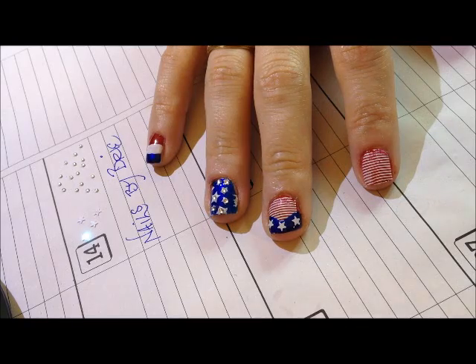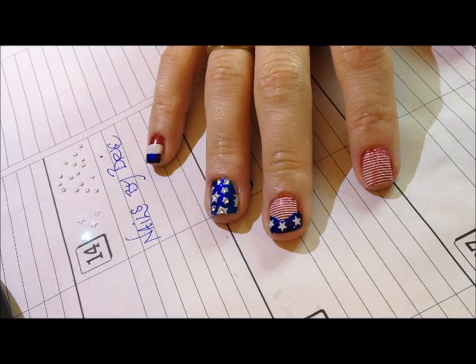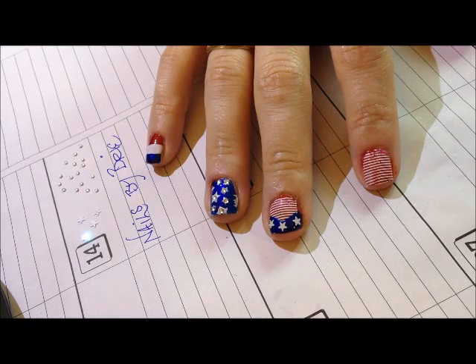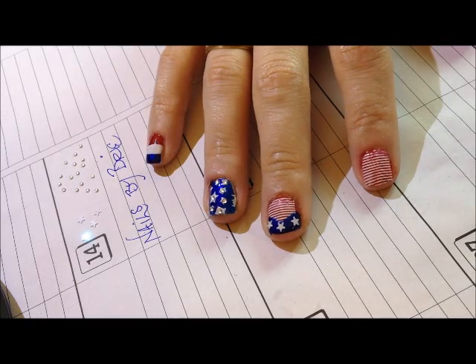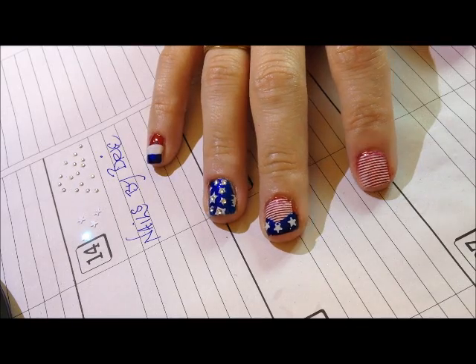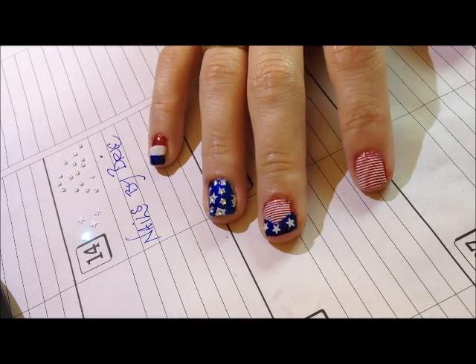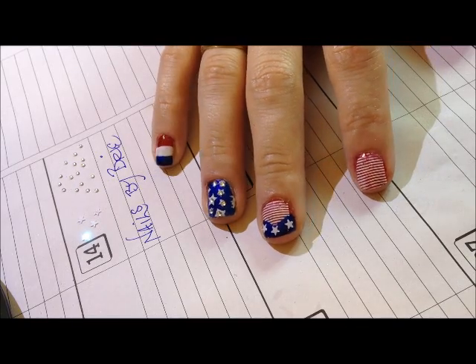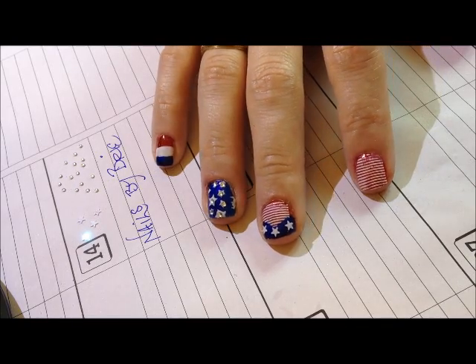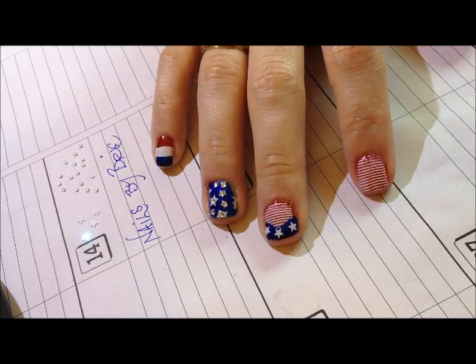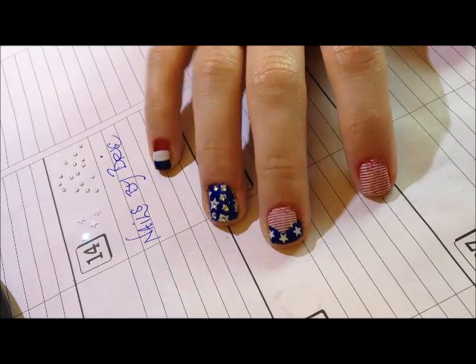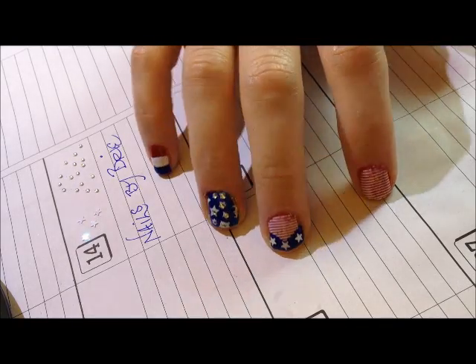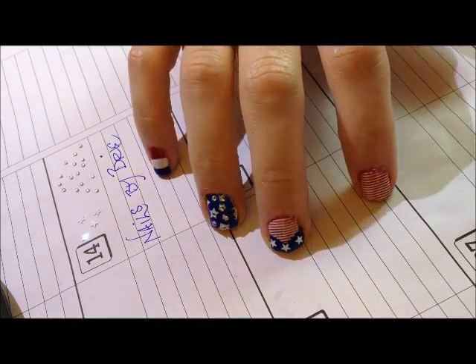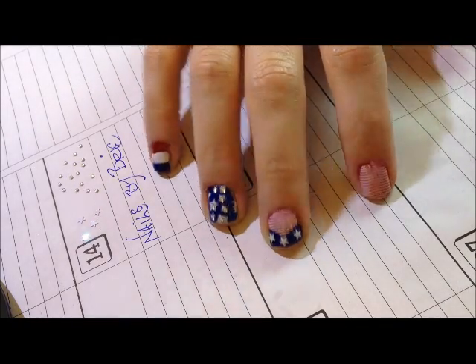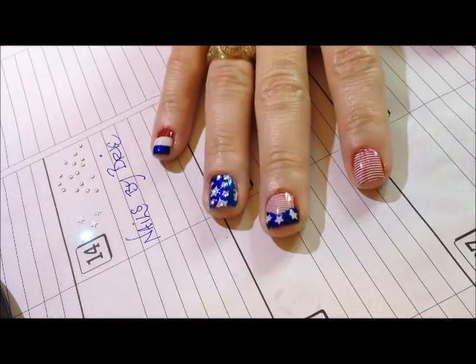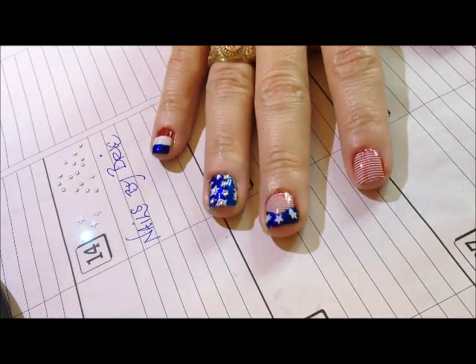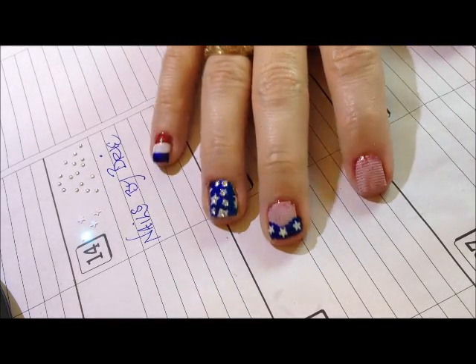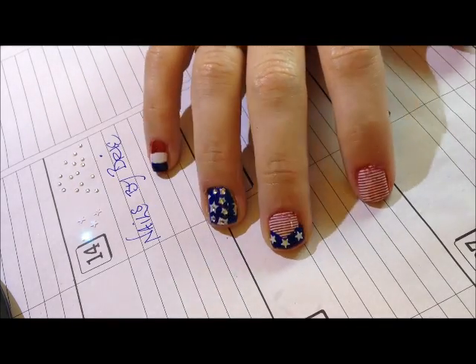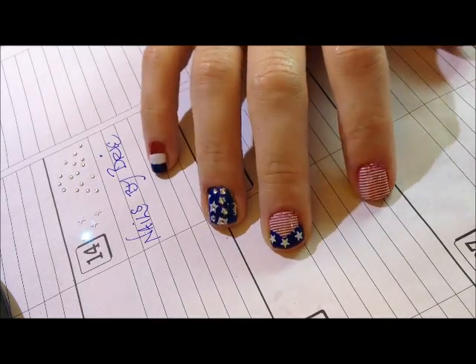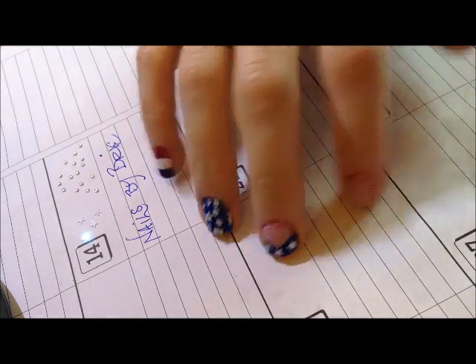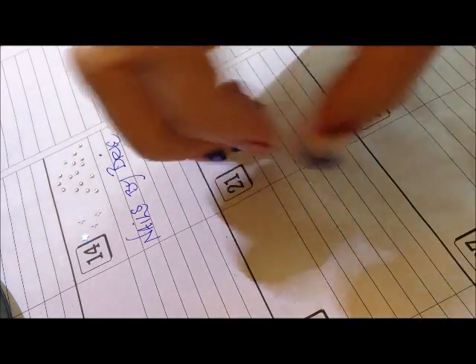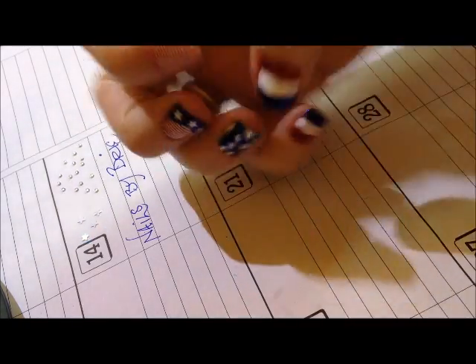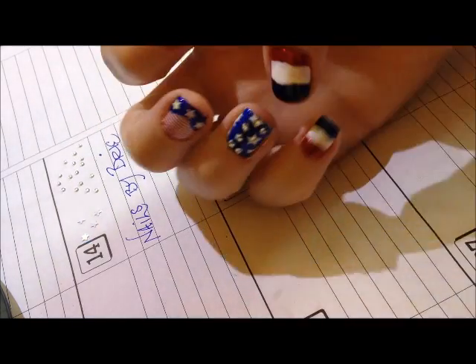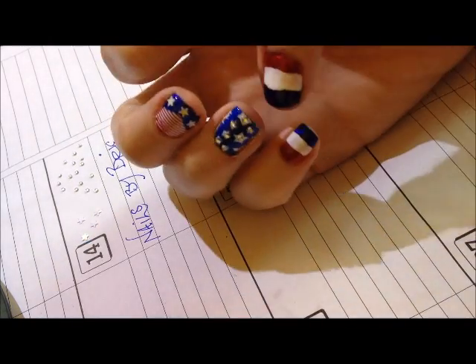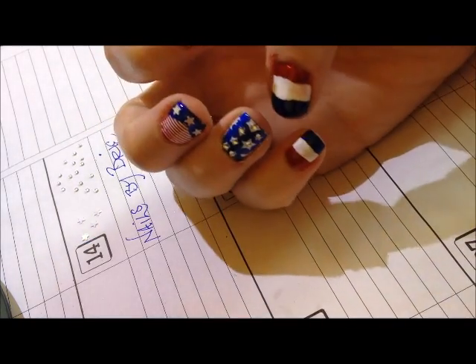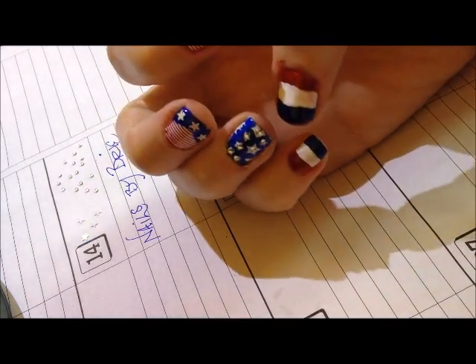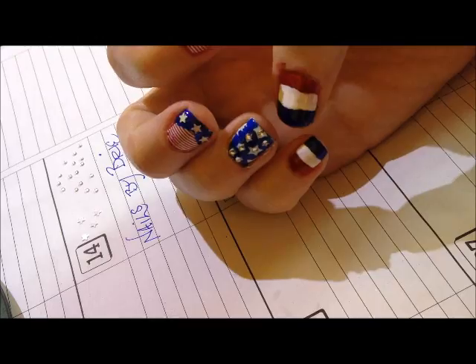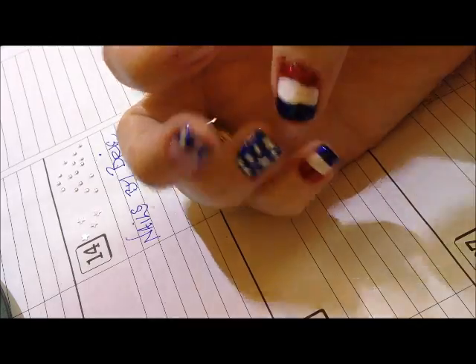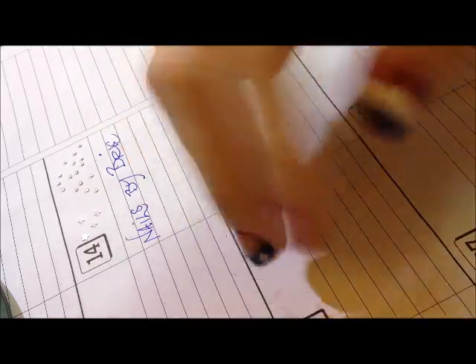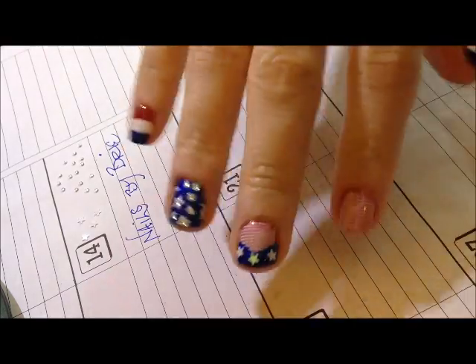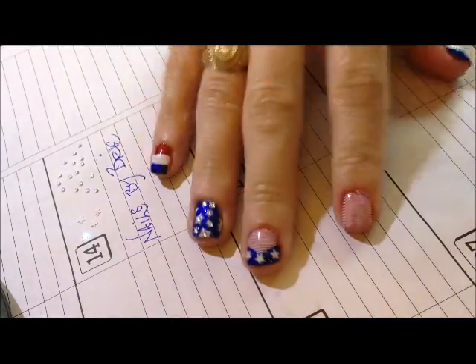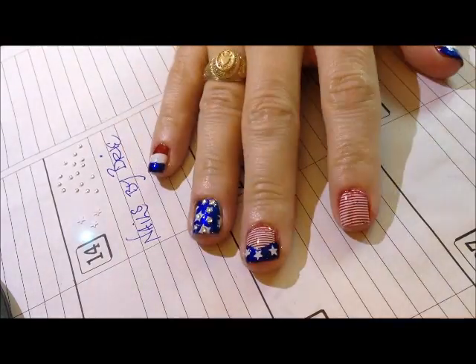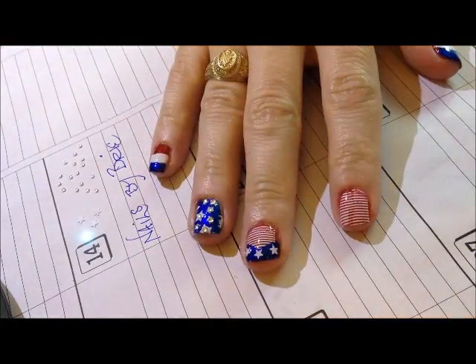Hi, this is Brie. Today I'm going to do this red, white, and blue design inspired by the American flag for the 4th of July.